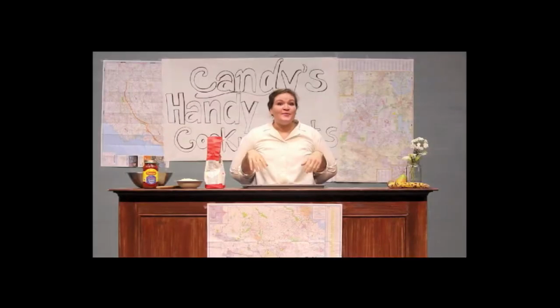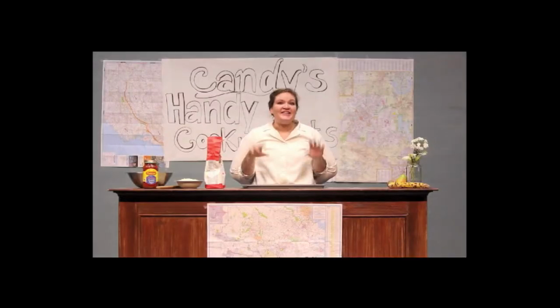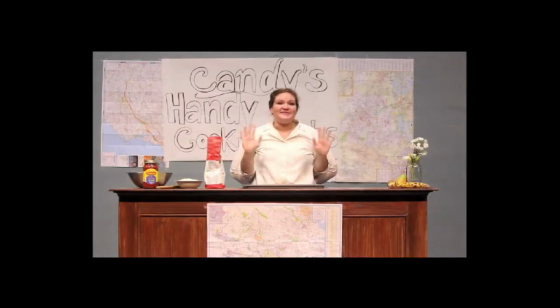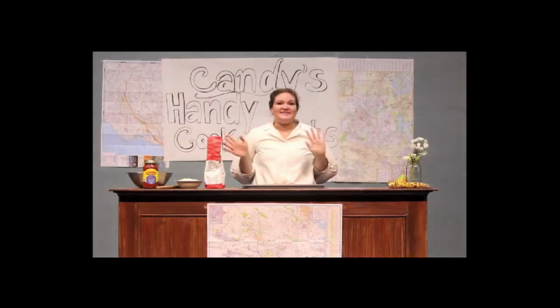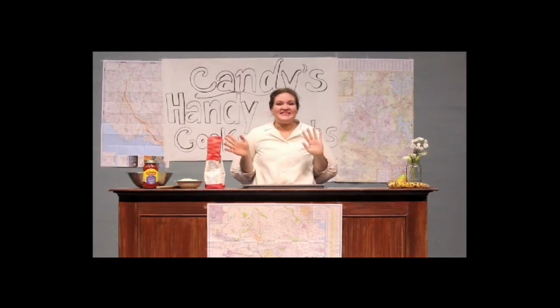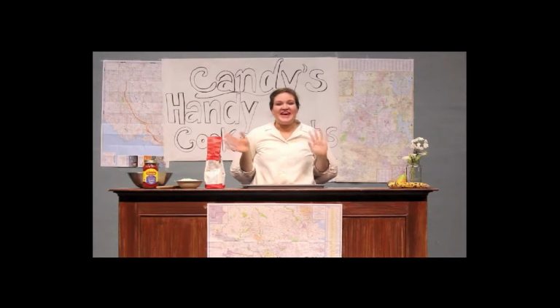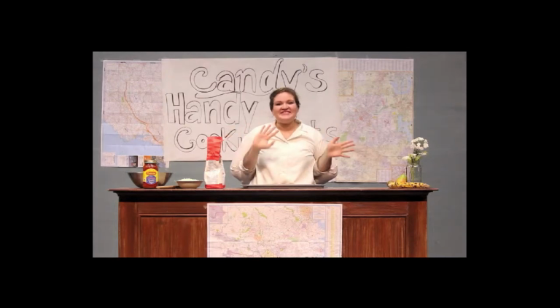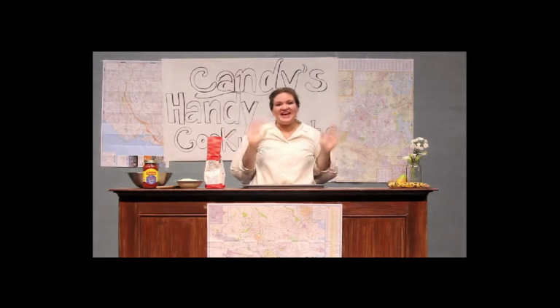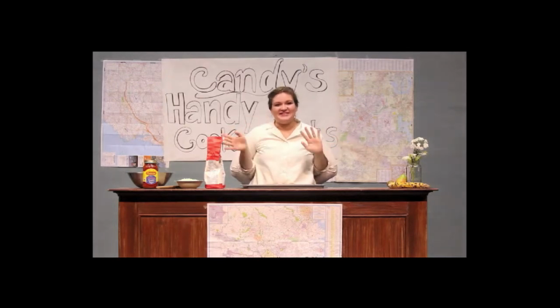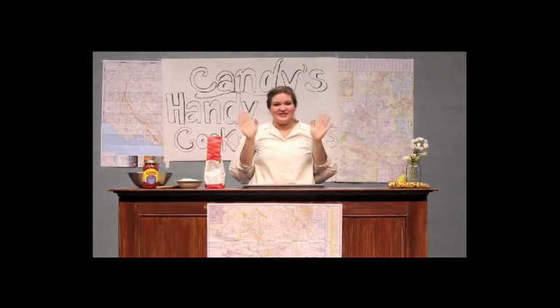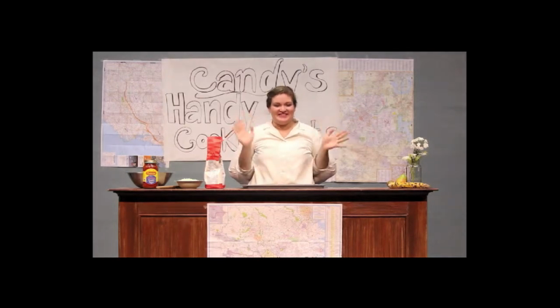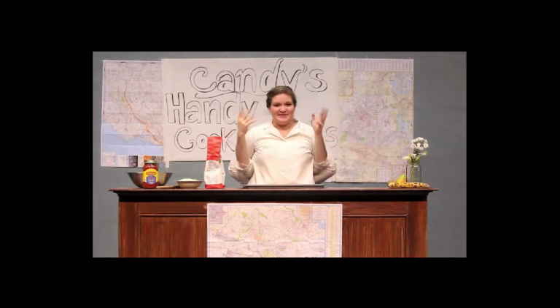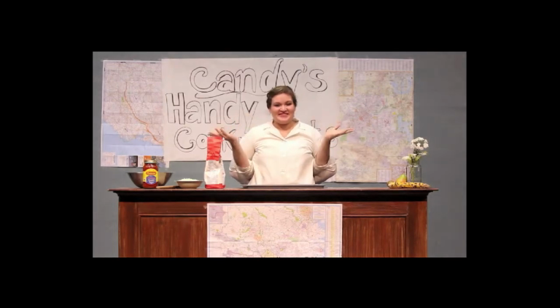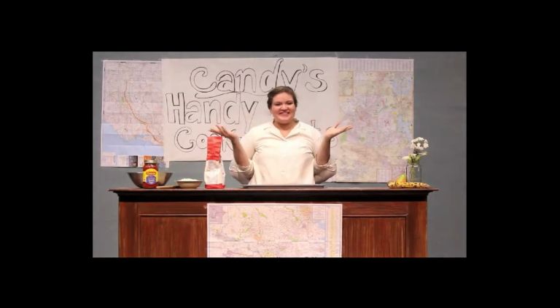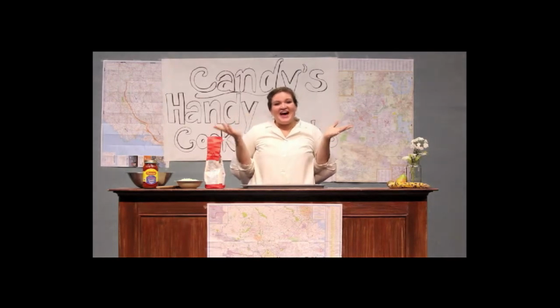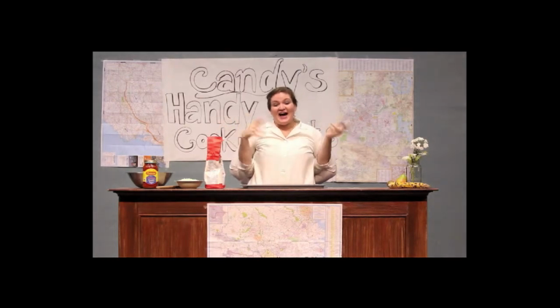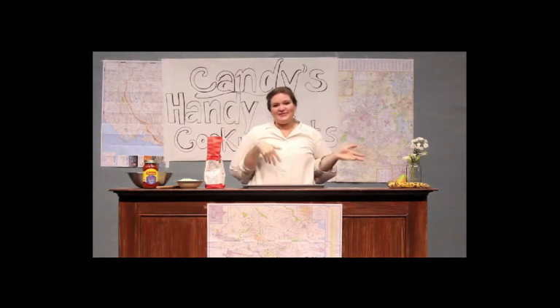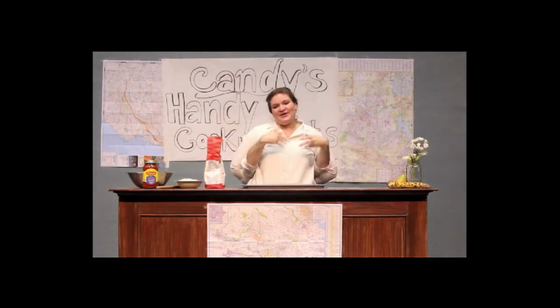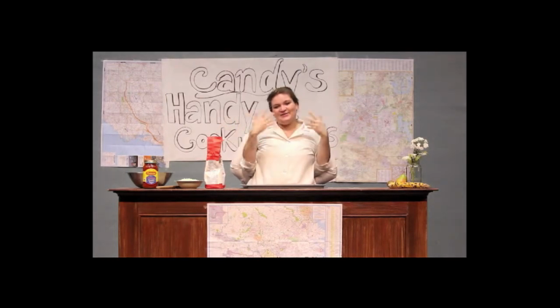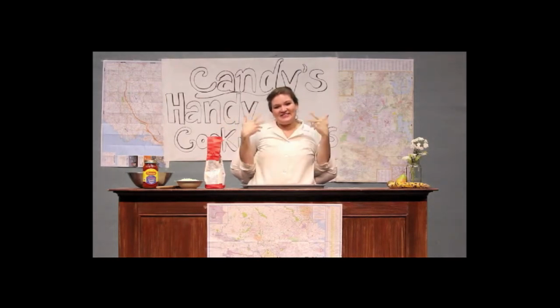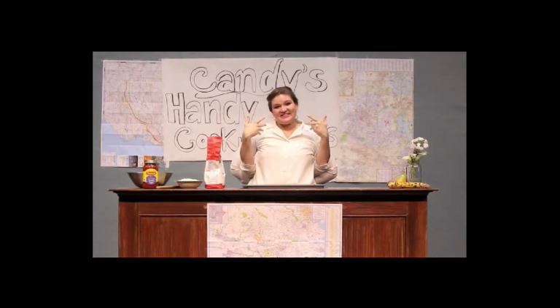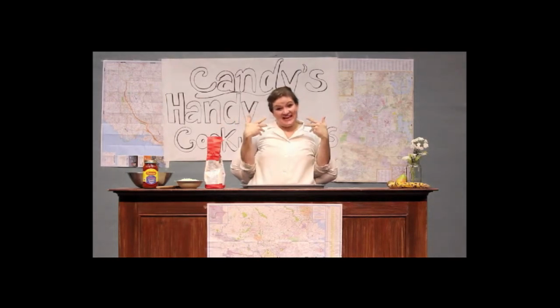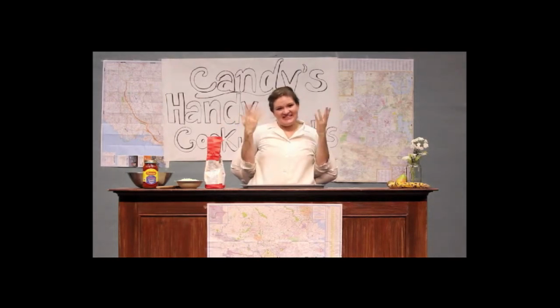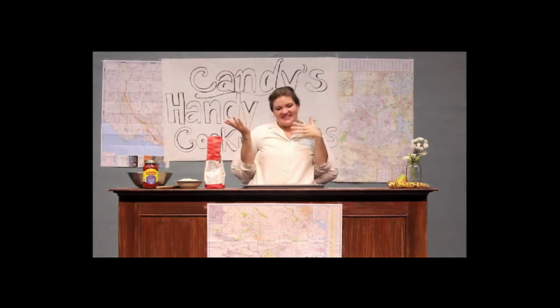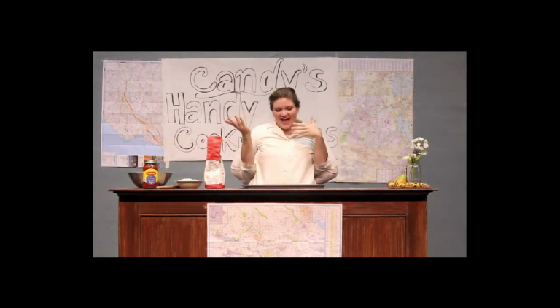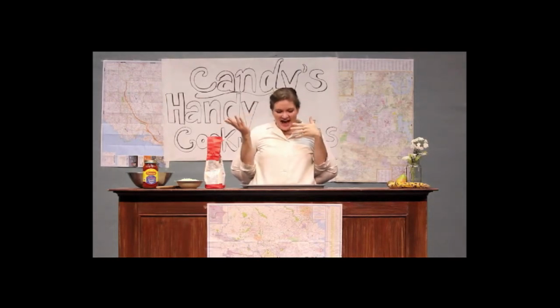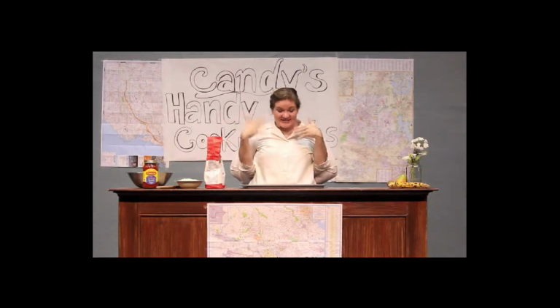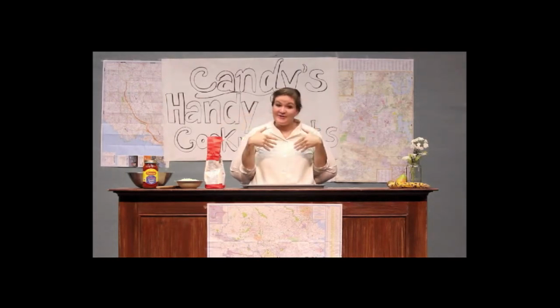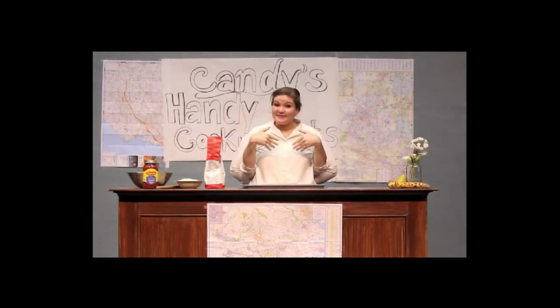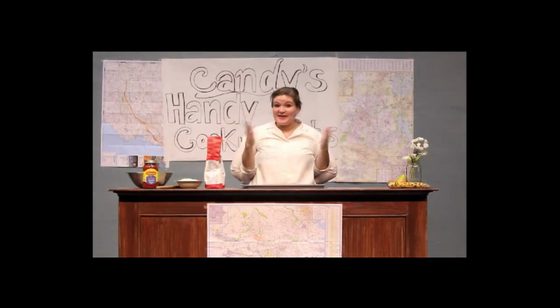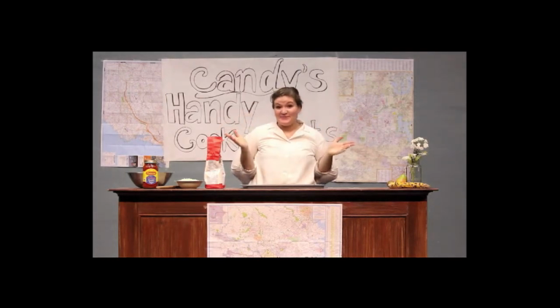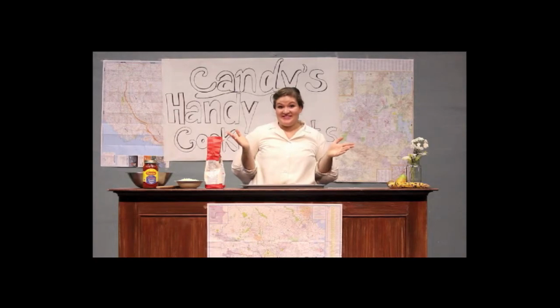Welcome to Kandi's Handy Cooking Tips. I'm your host, Kandi, and today we're going to be making pizza.